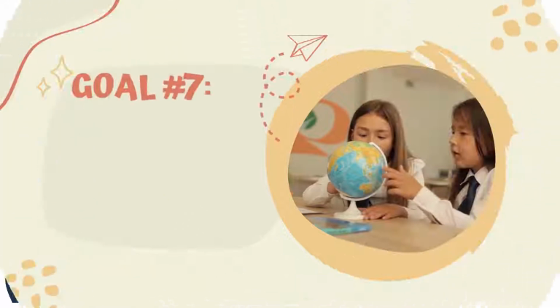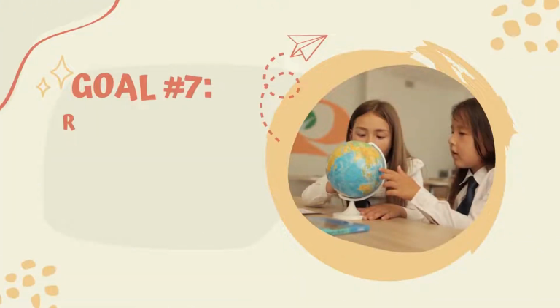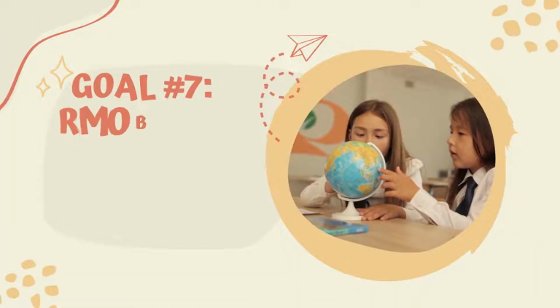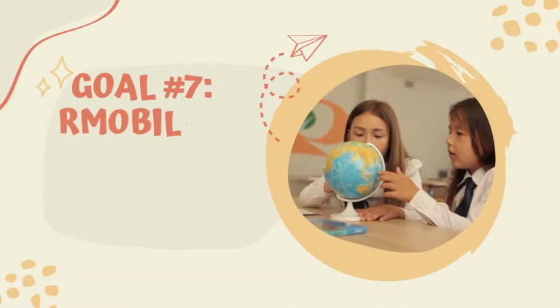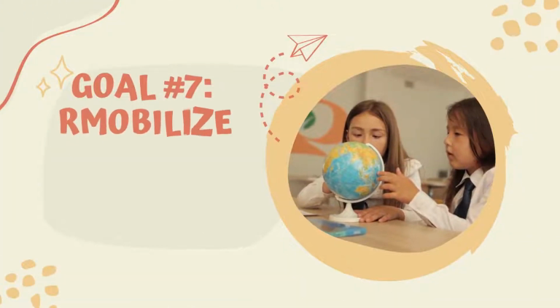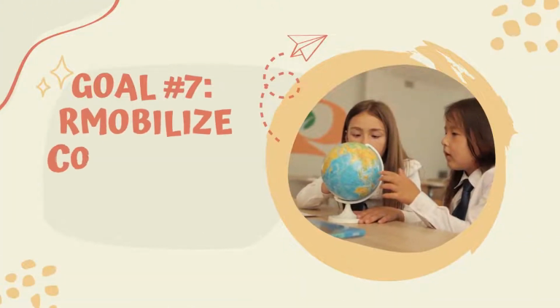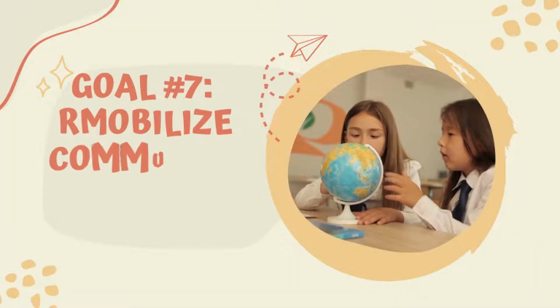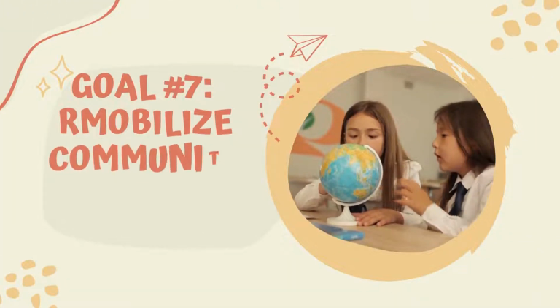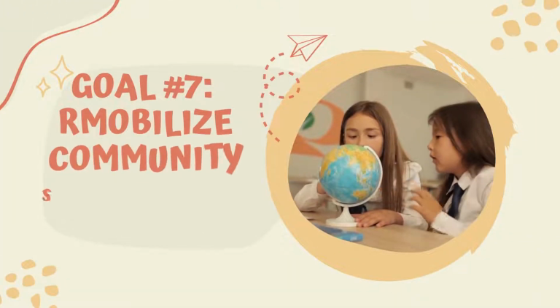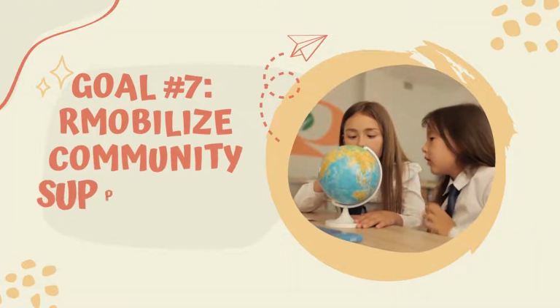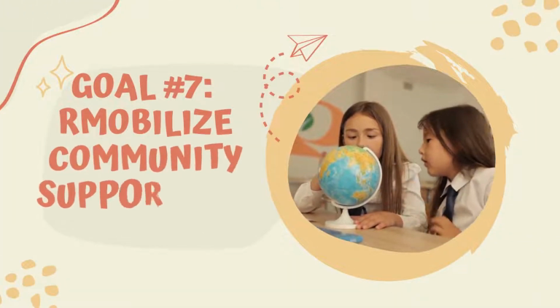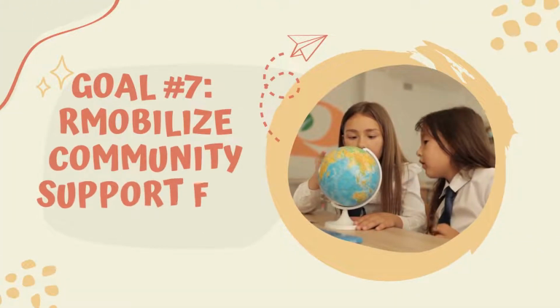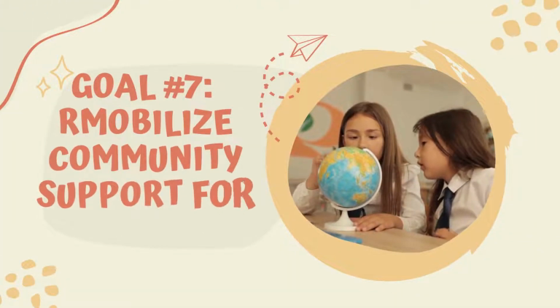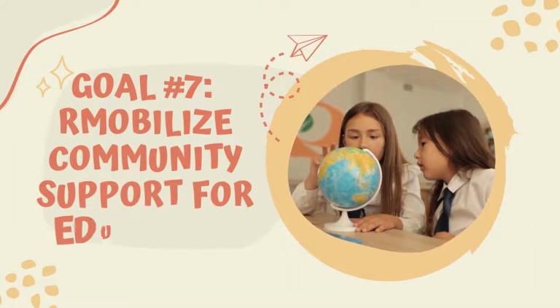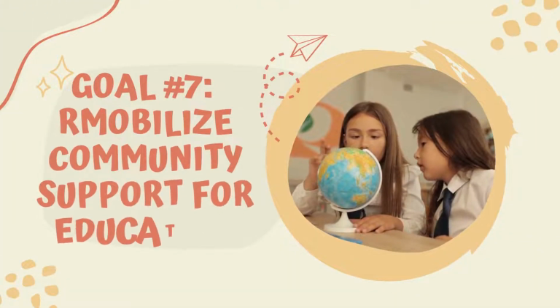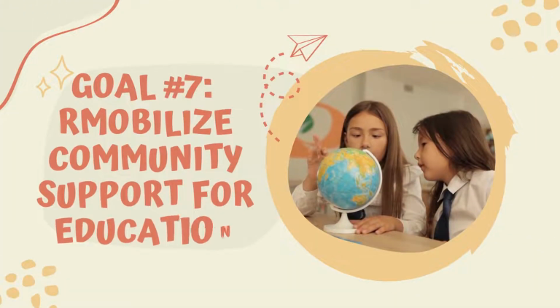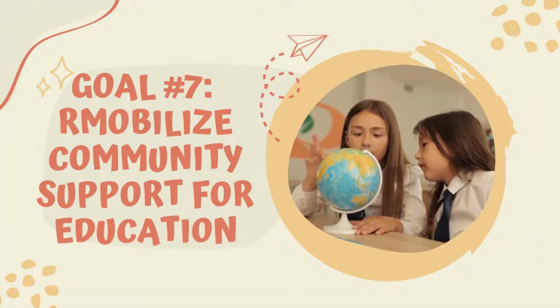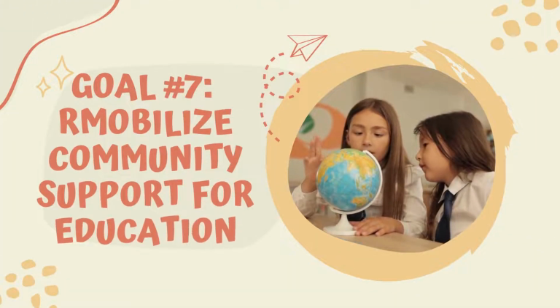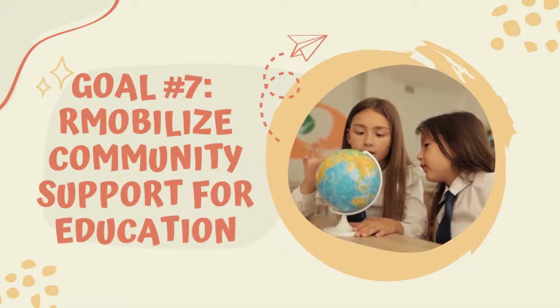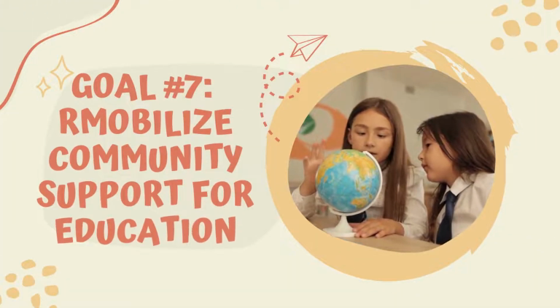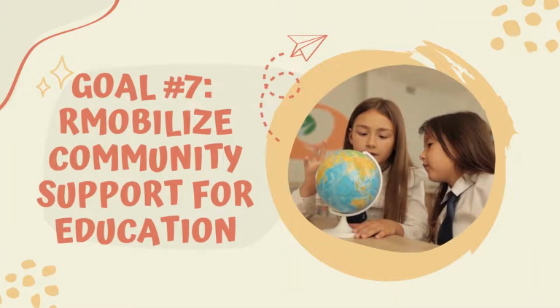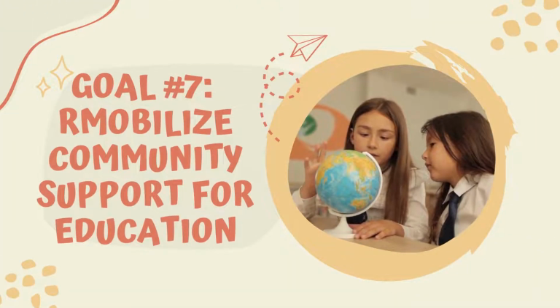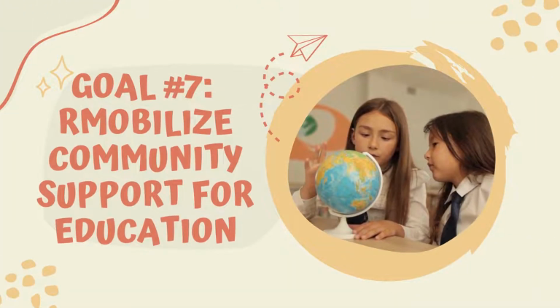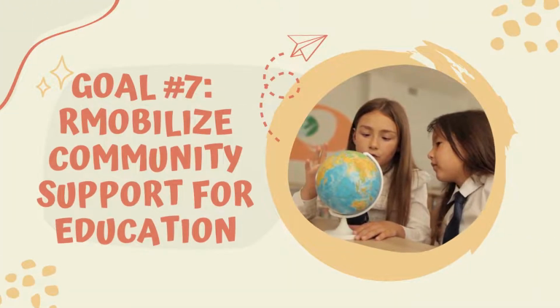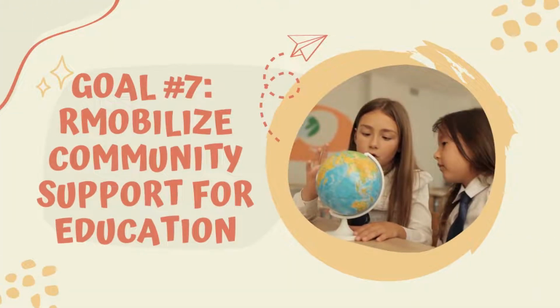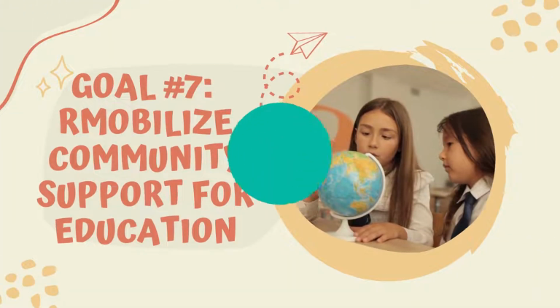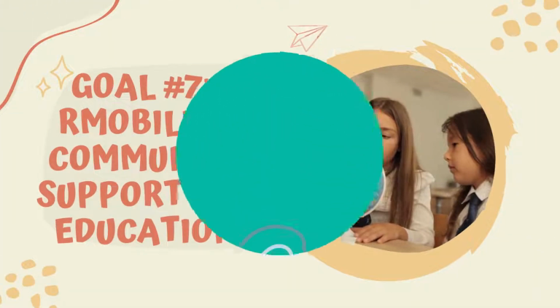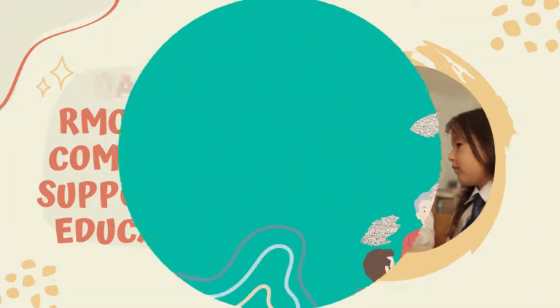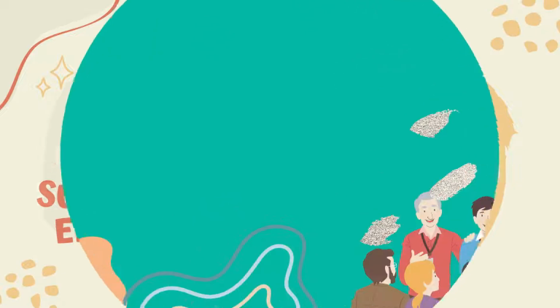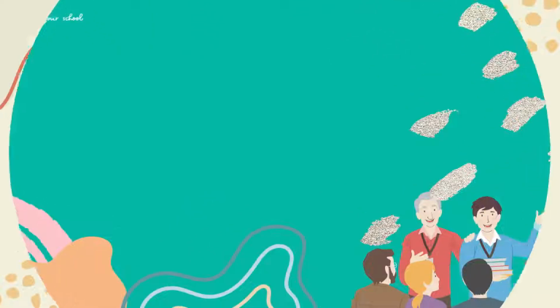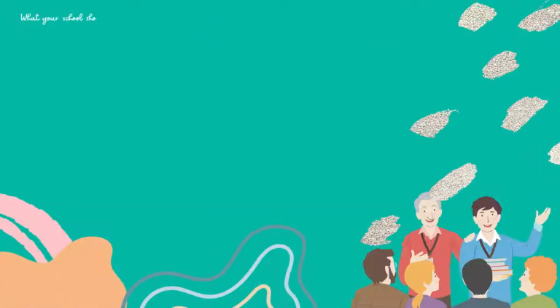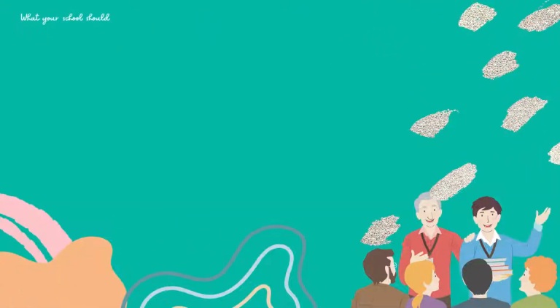Goal 7: Mobilize community support for education. What your school should have or should be doing.